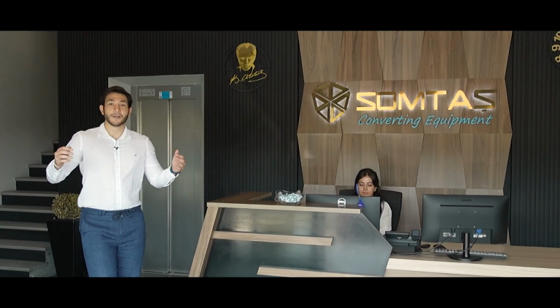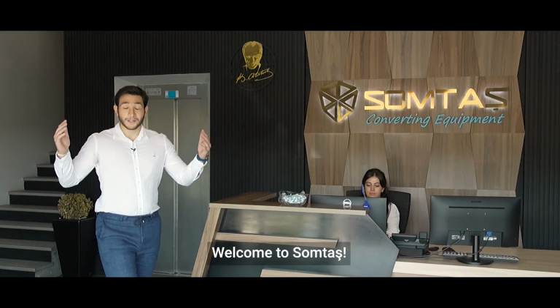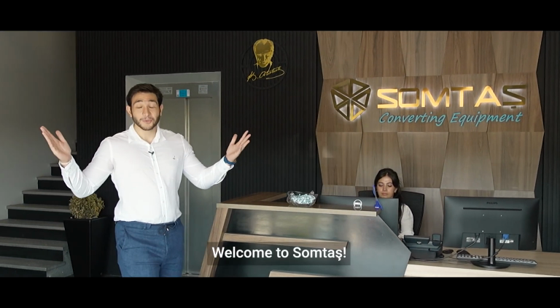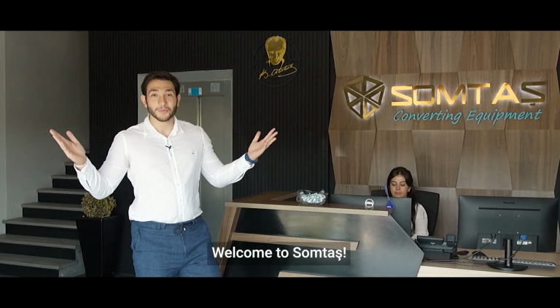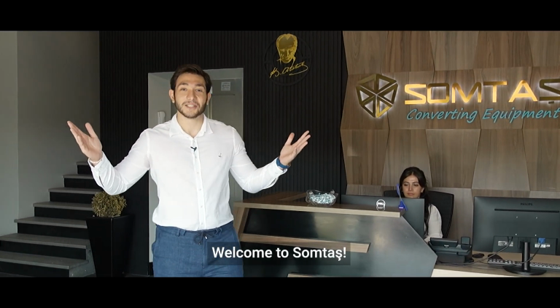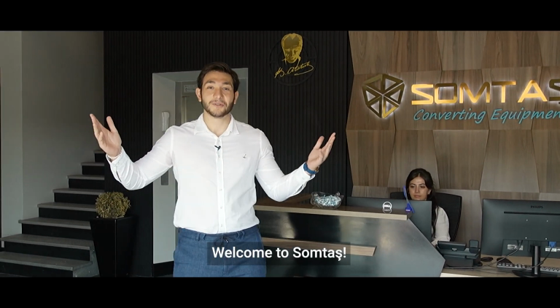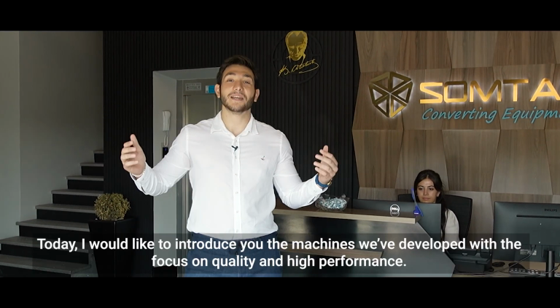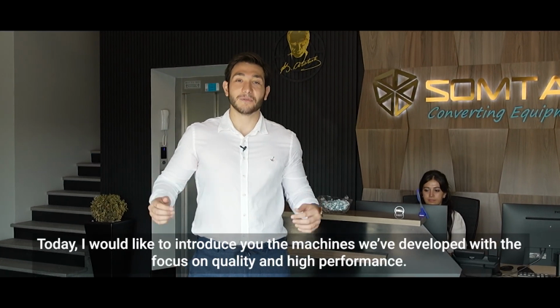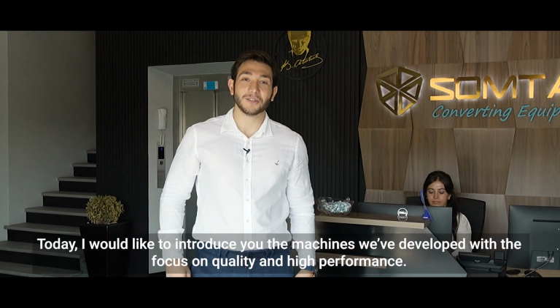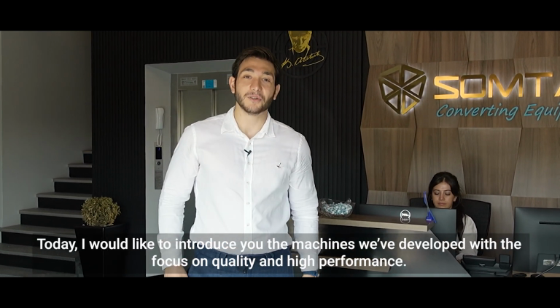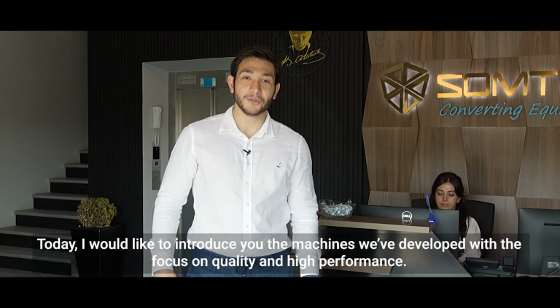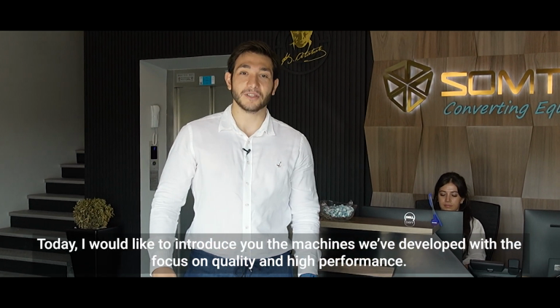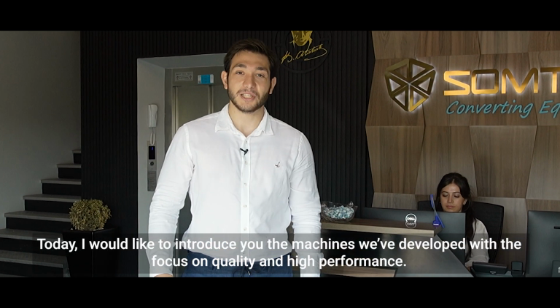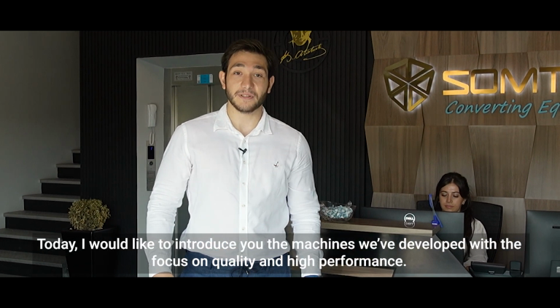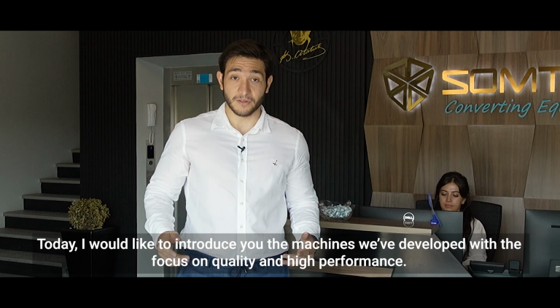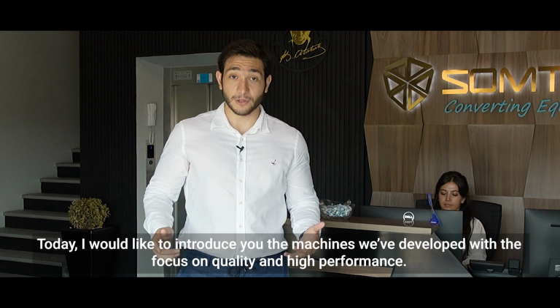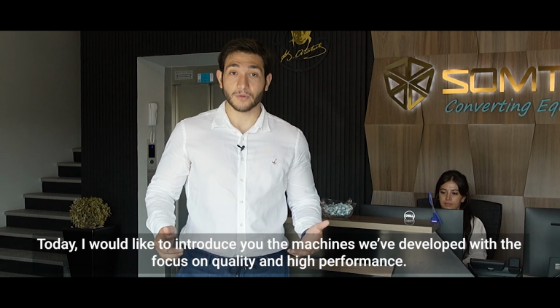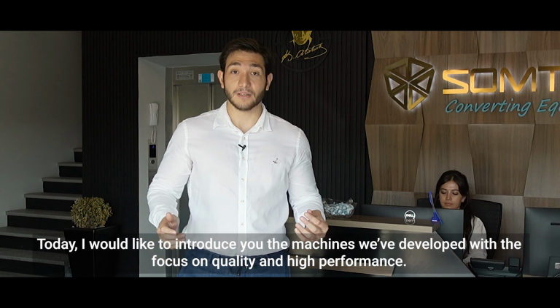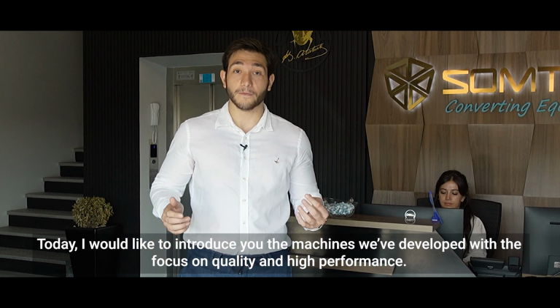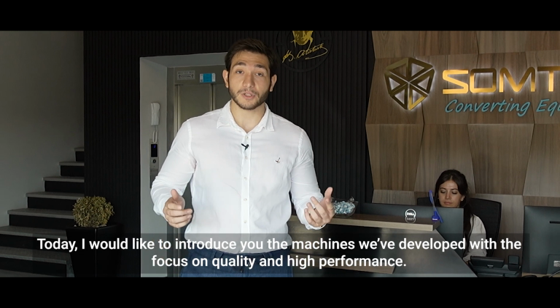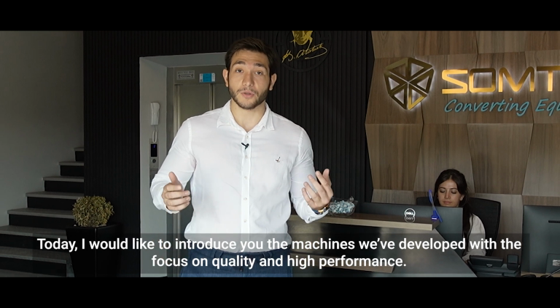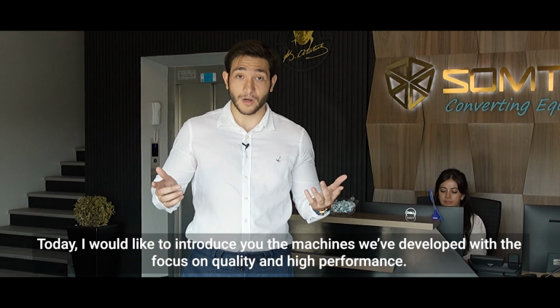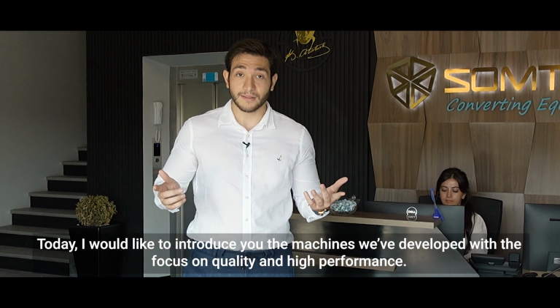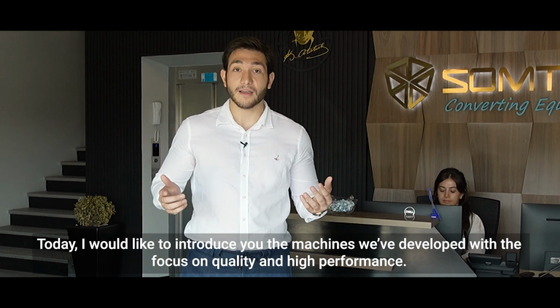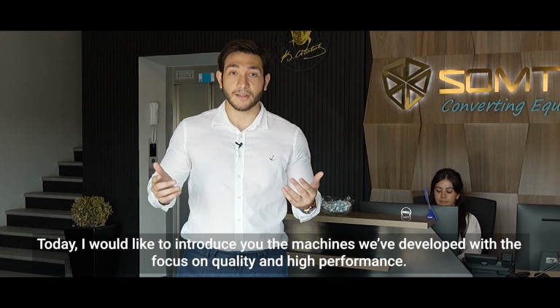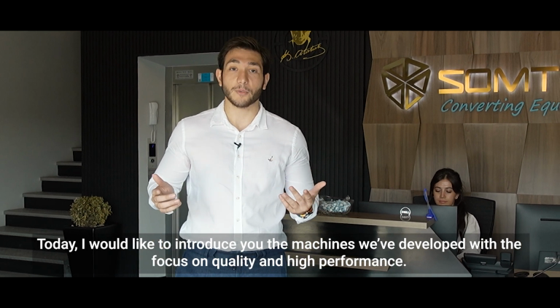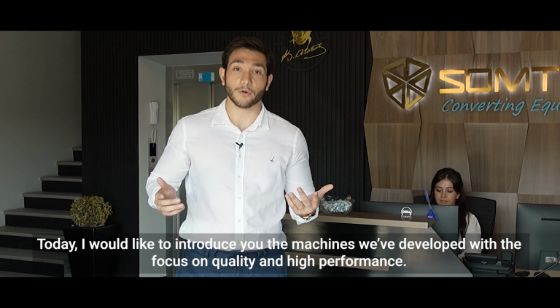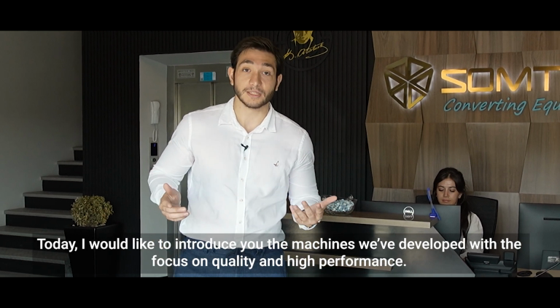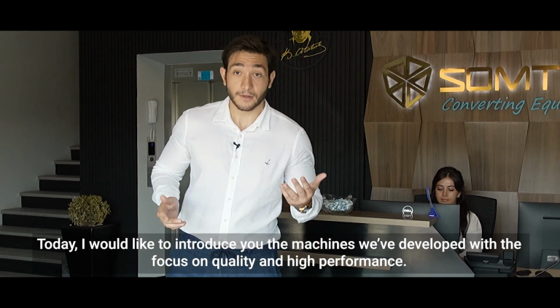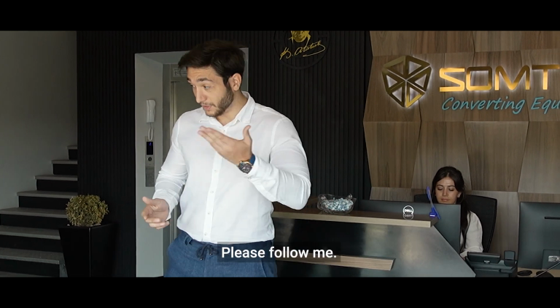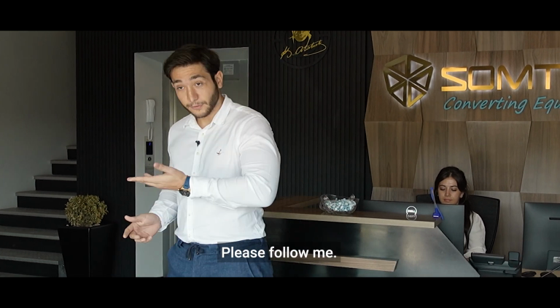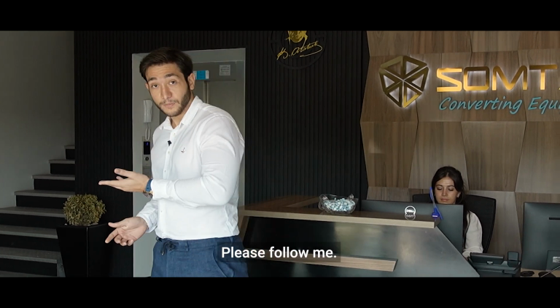Welcome to Somtash. Today I would like to introduce you to the machines we have developed with a focus on quality and high performance. Please follow me.